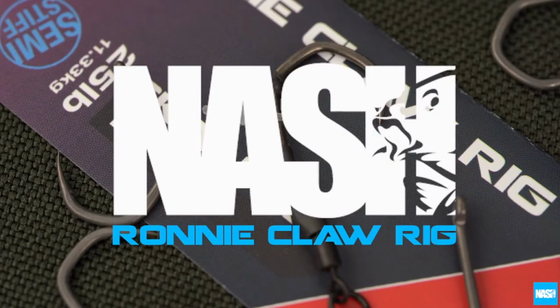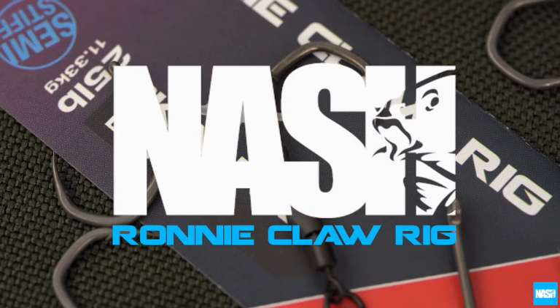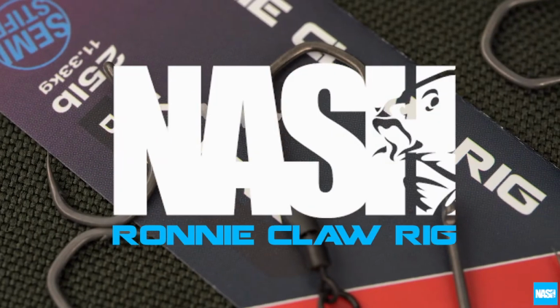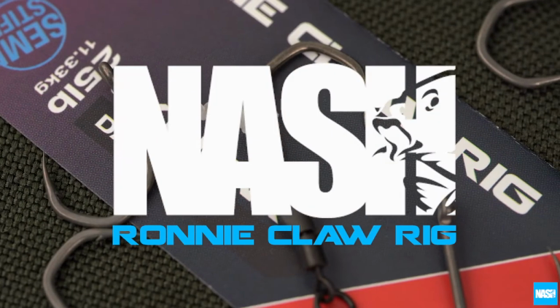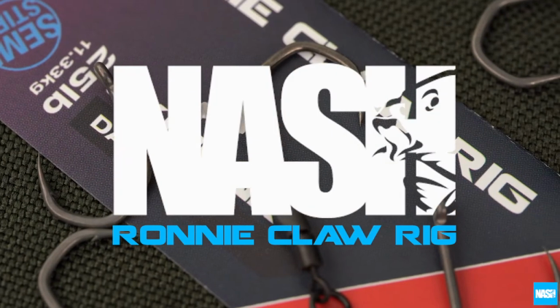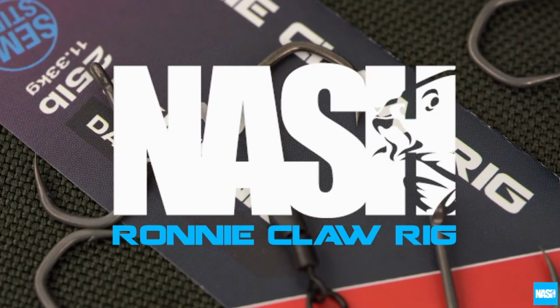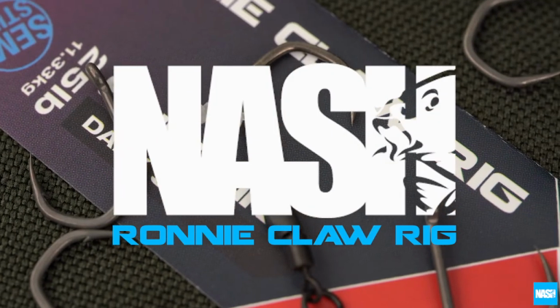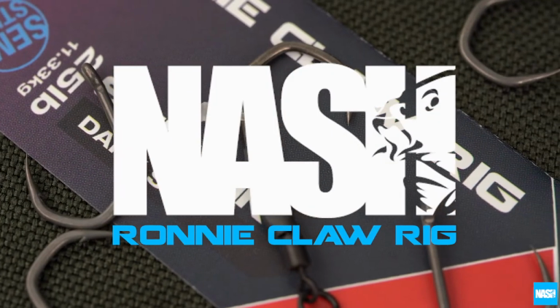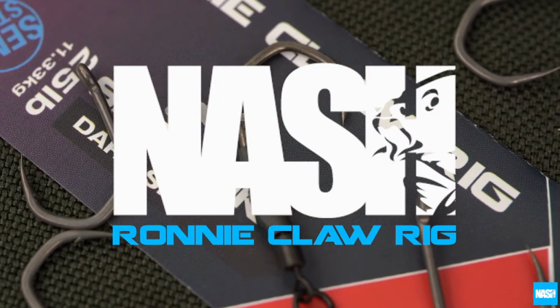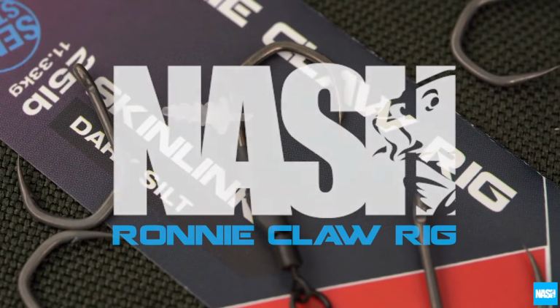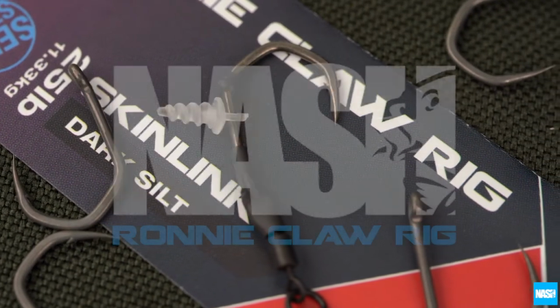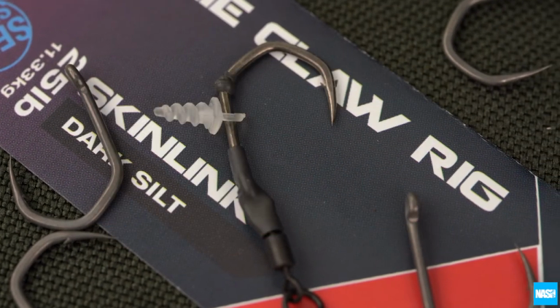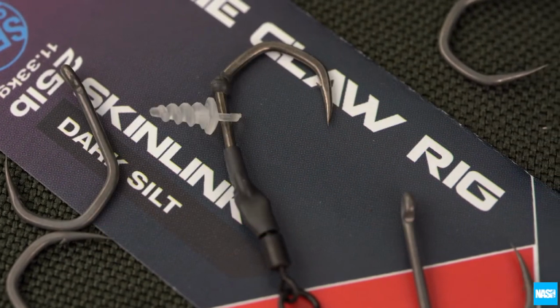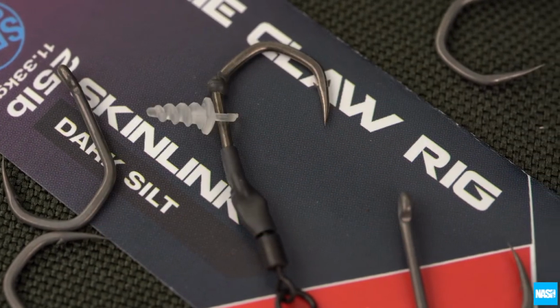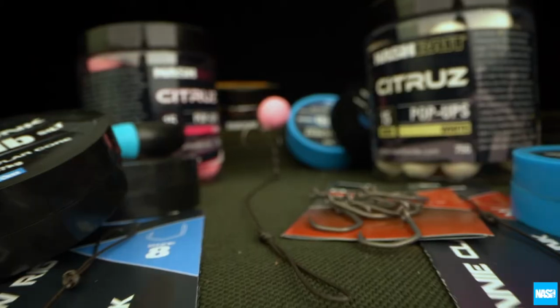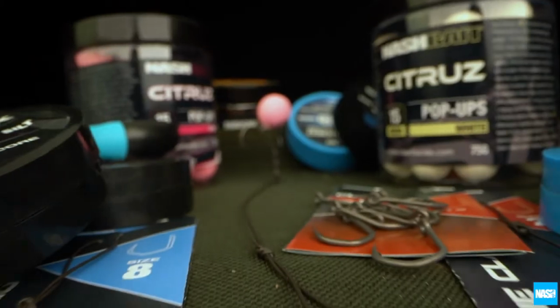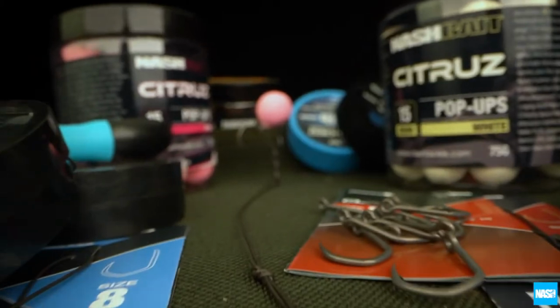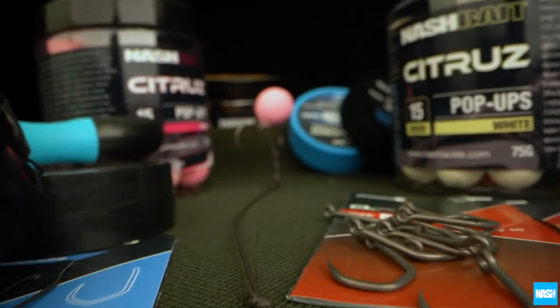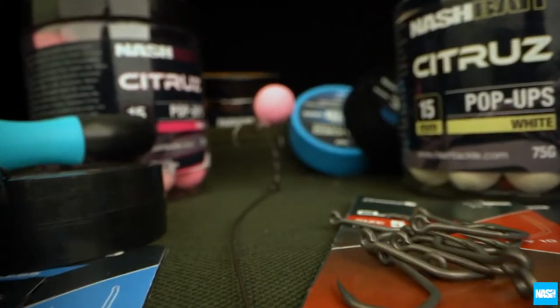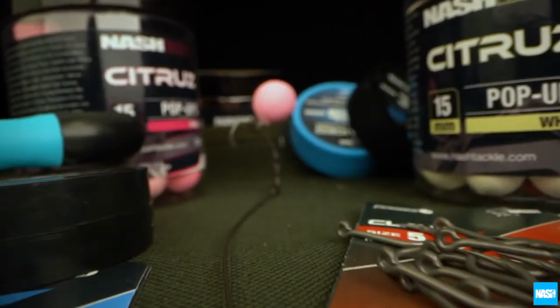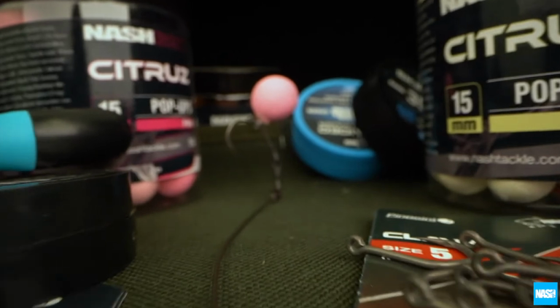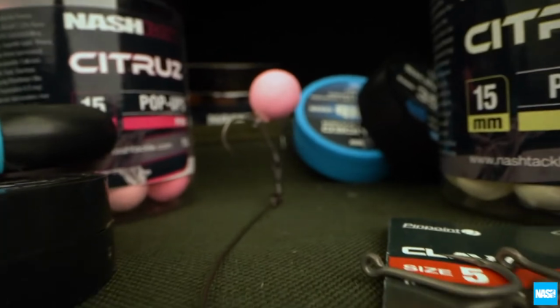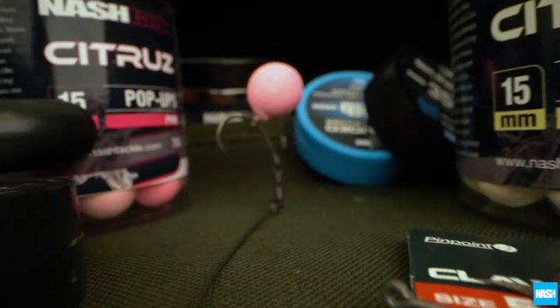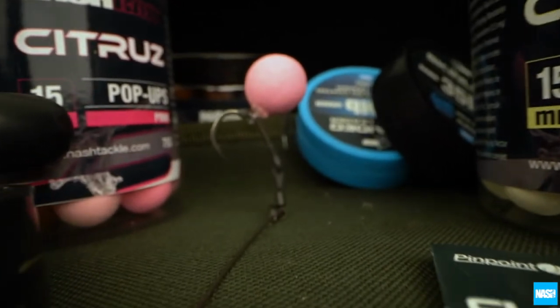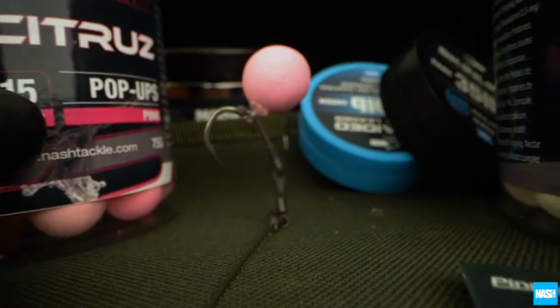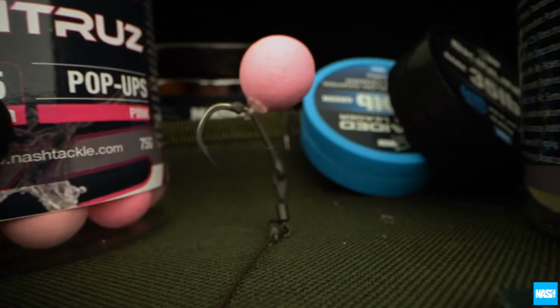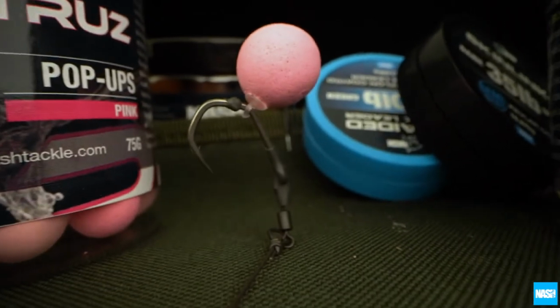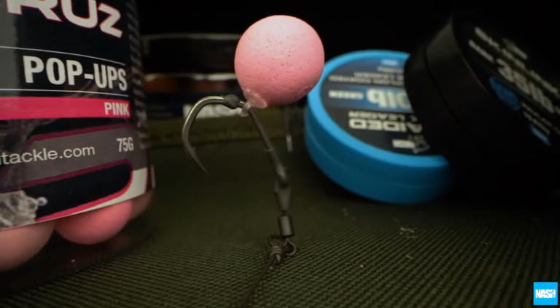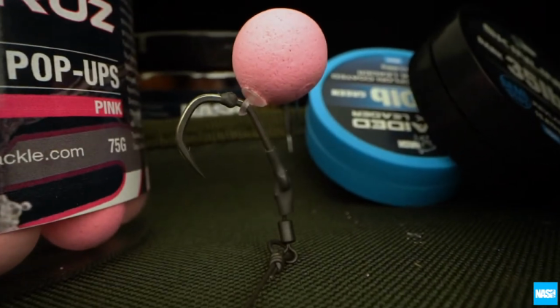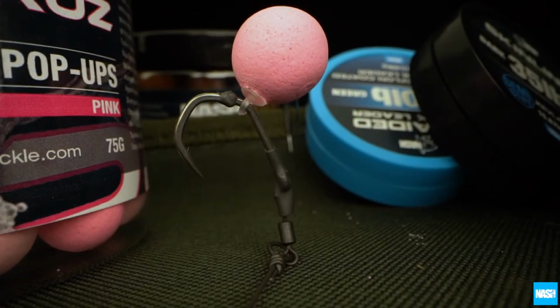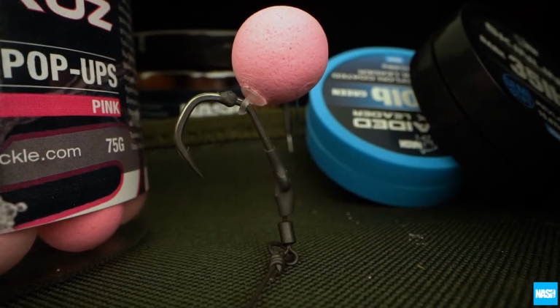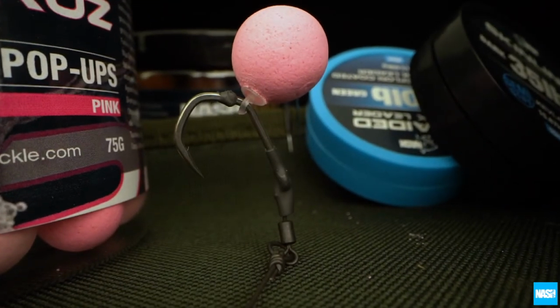The Gnash Ronny Claw Ready Tied Rigs — the Gnash Twist on the carp world's most effective pop-up rig.